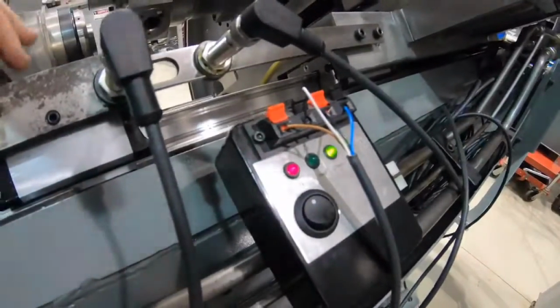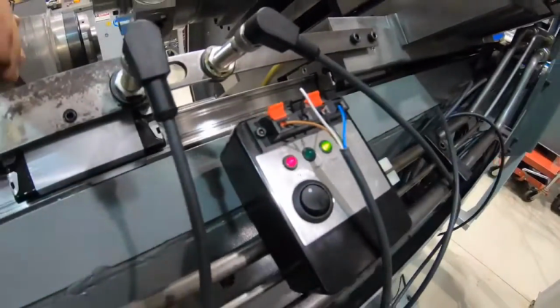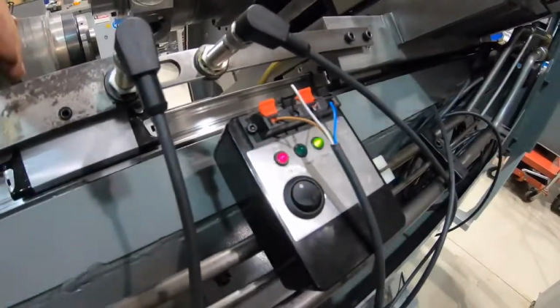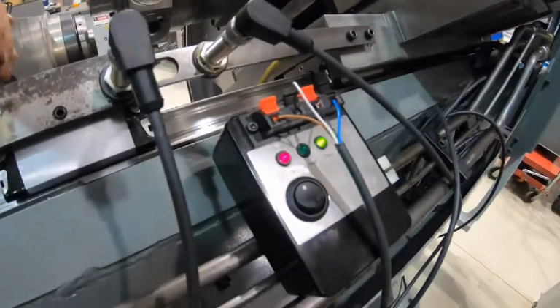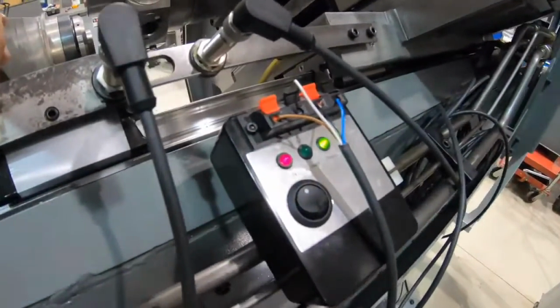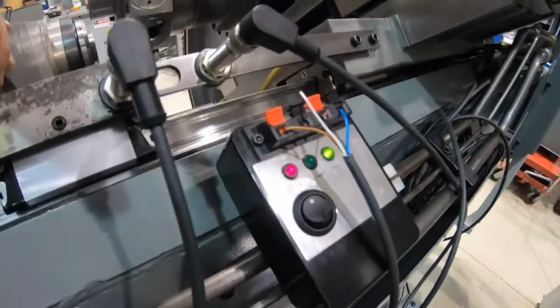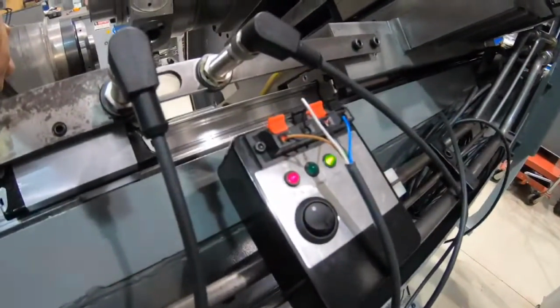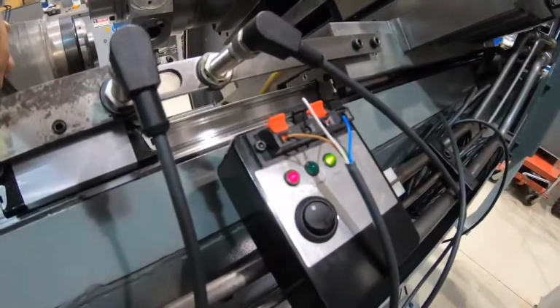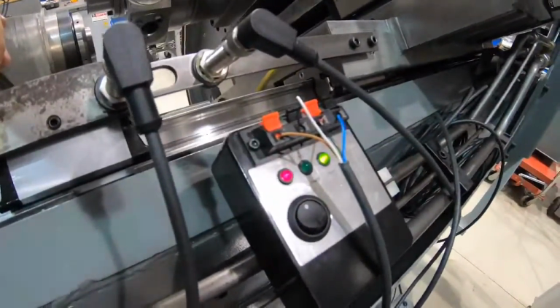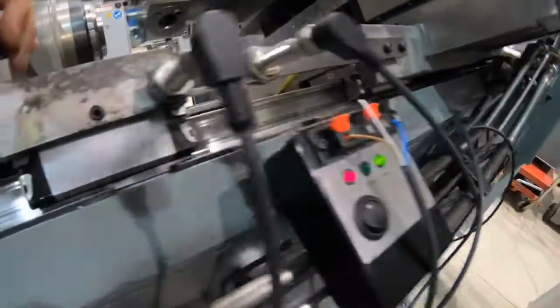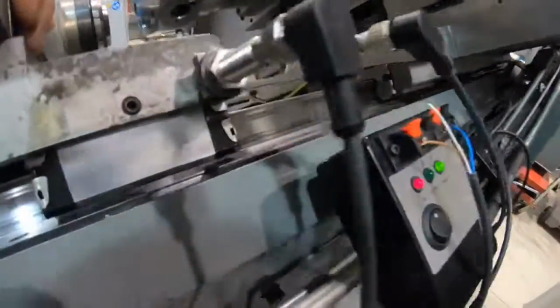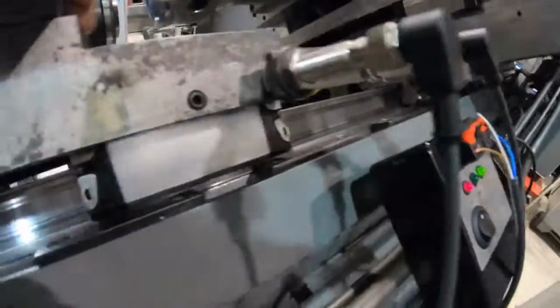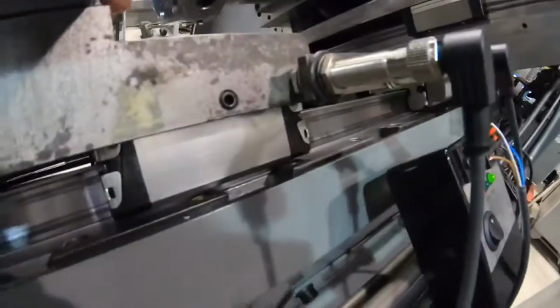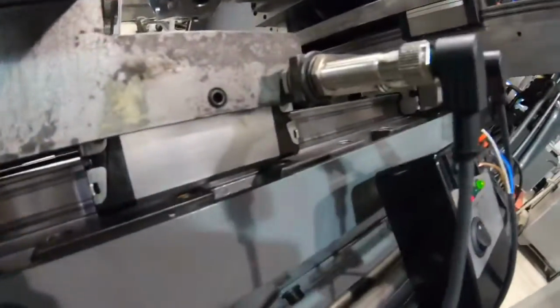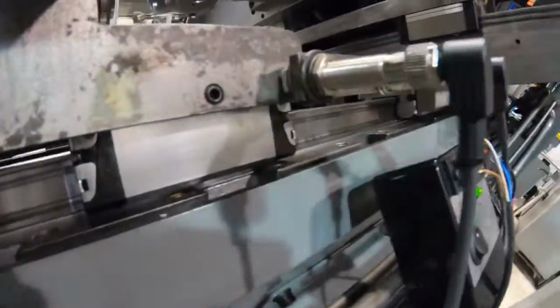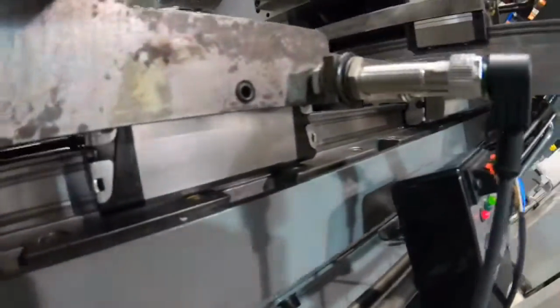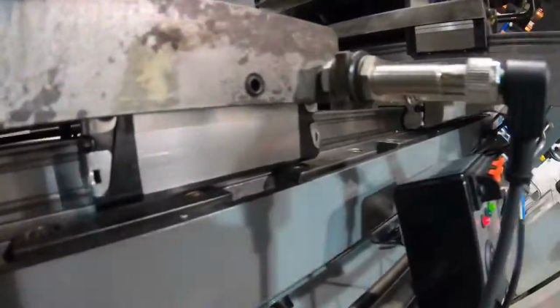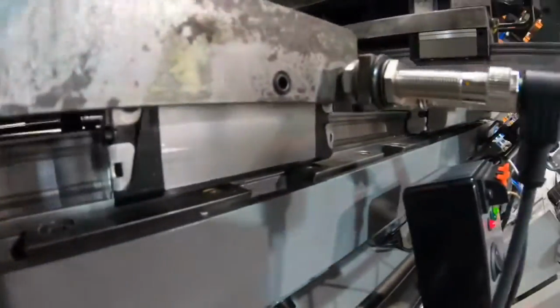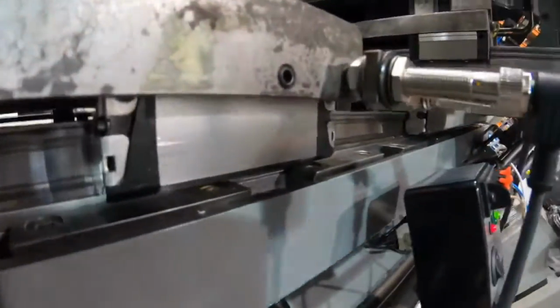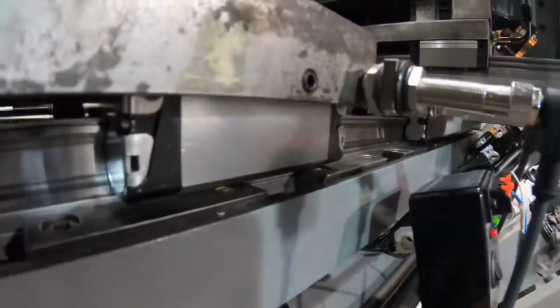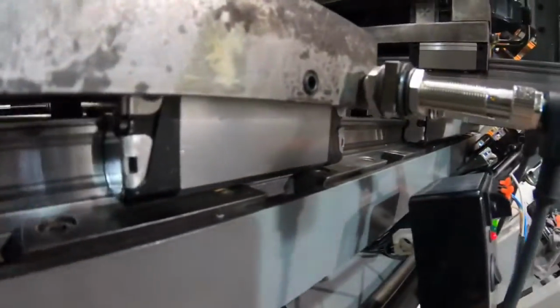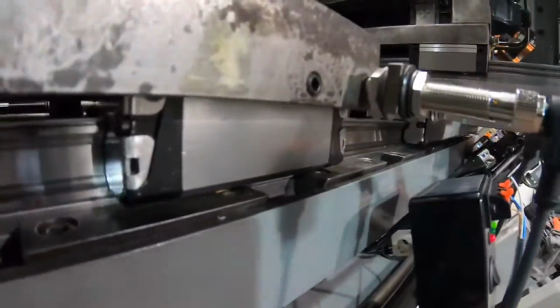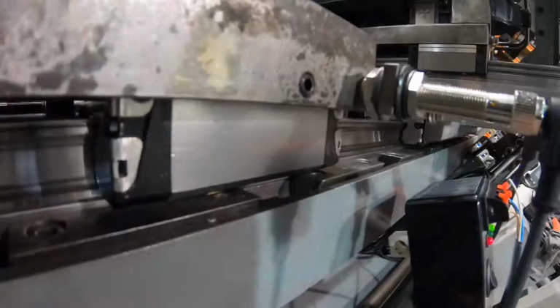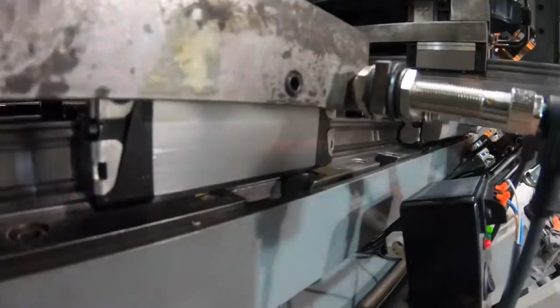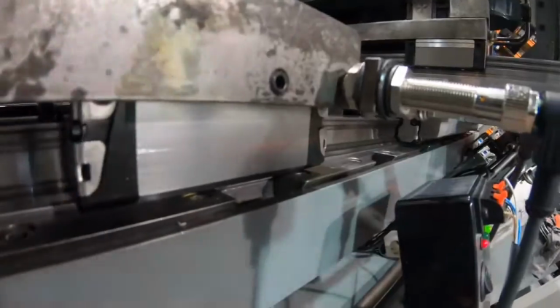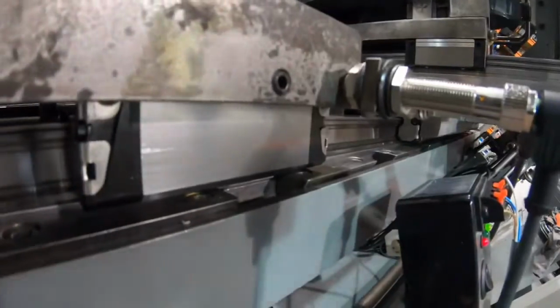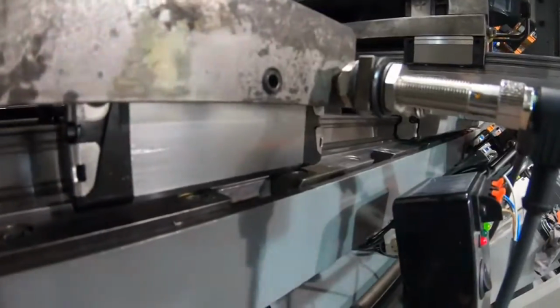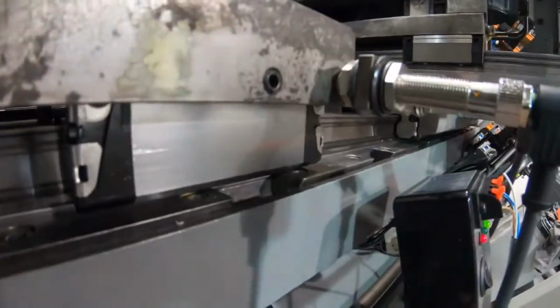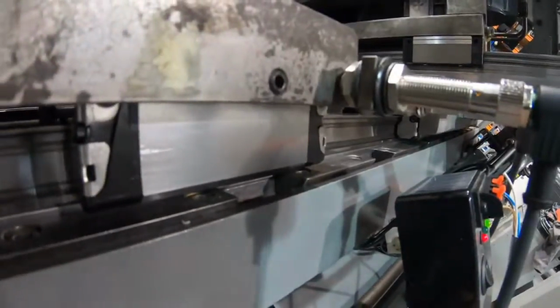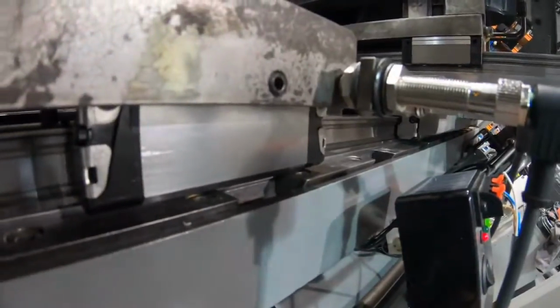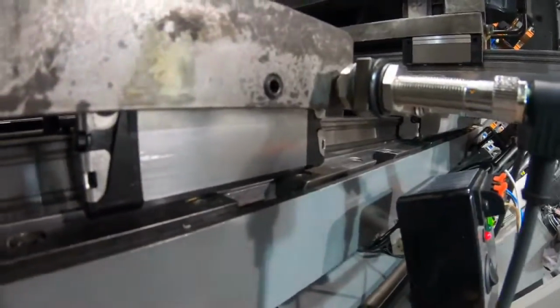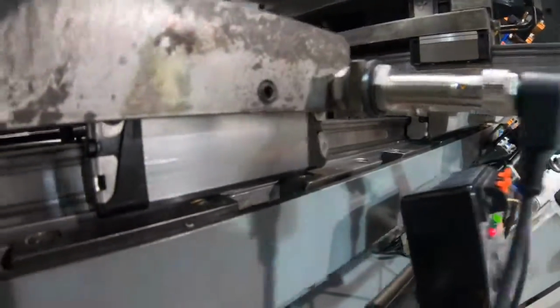Letting me know that we're picking up a signal, so I can now go ahead and clamp that with about half a mill gap or a millimetre gap.